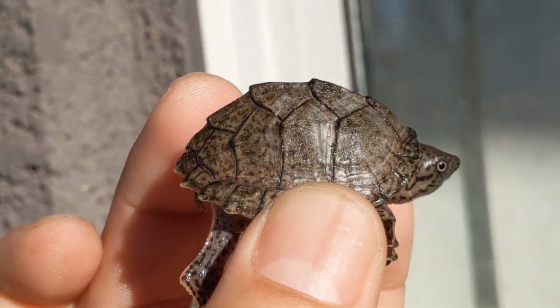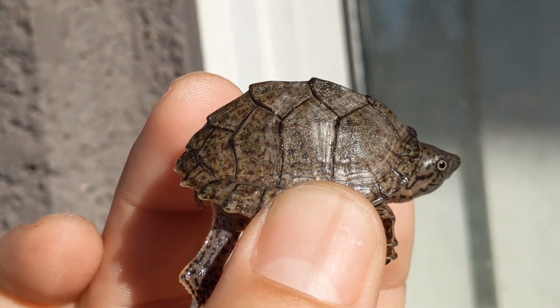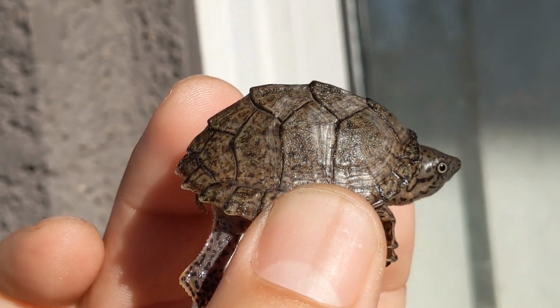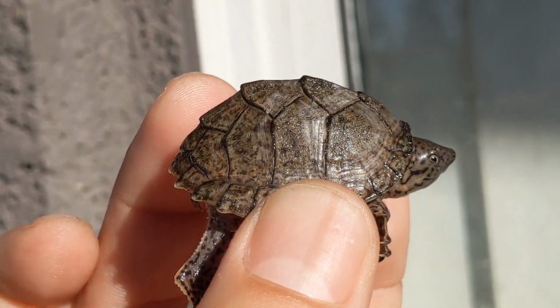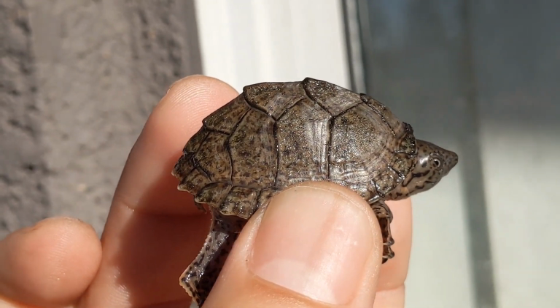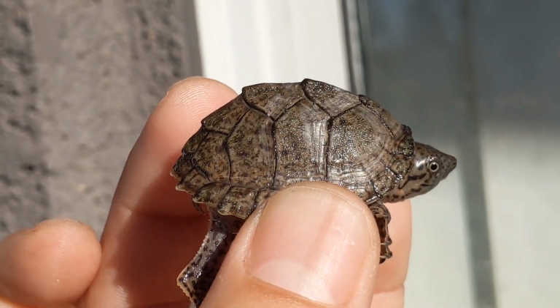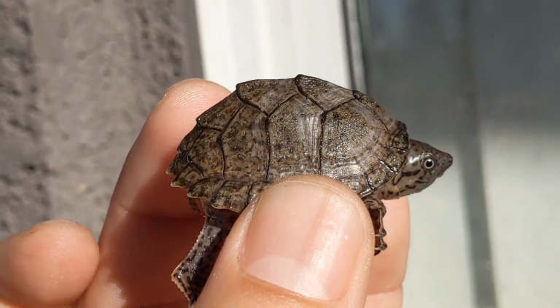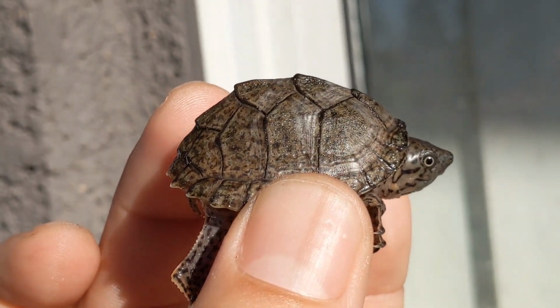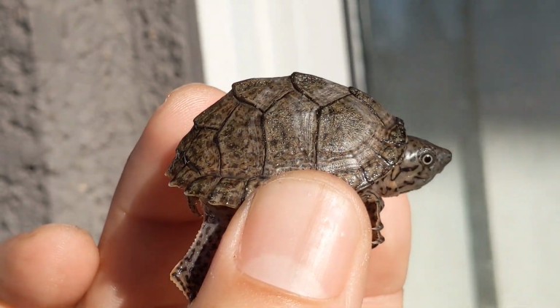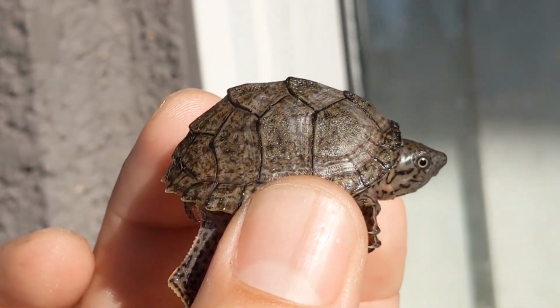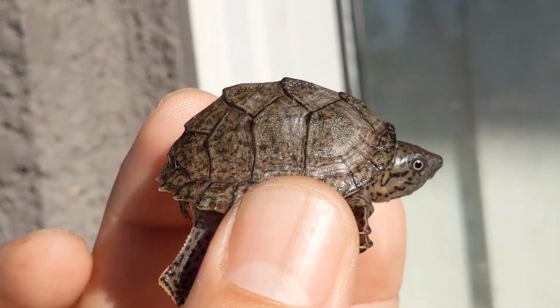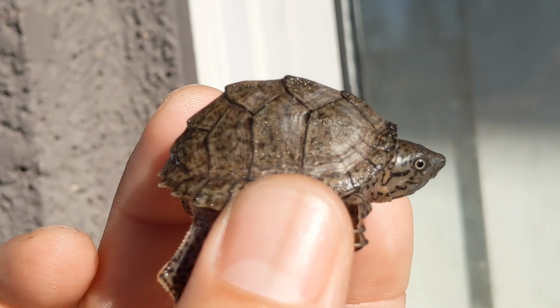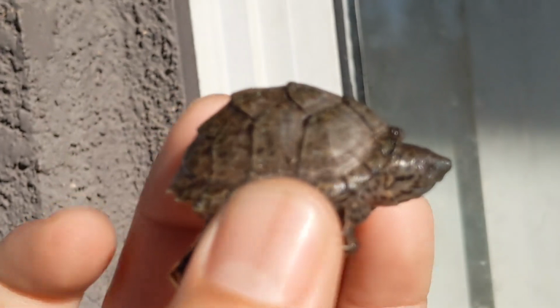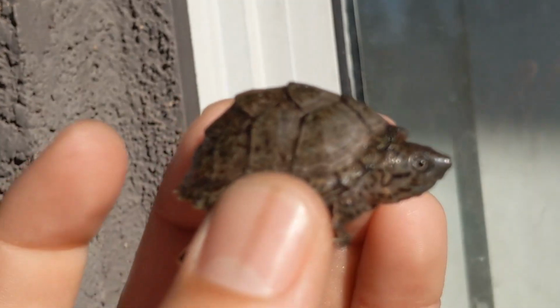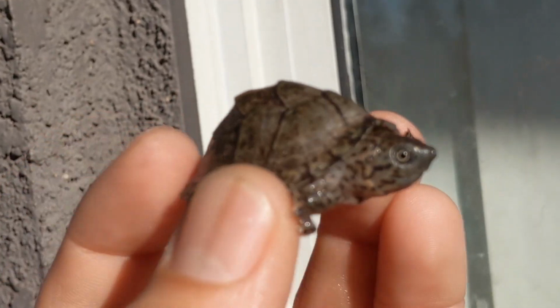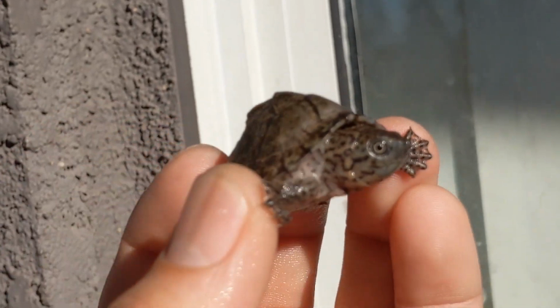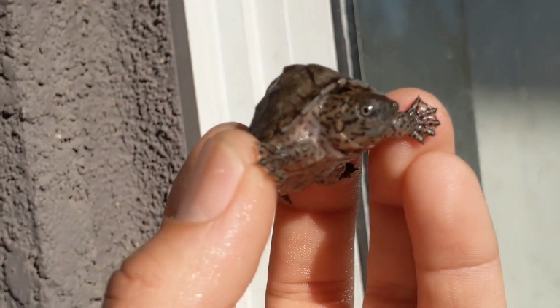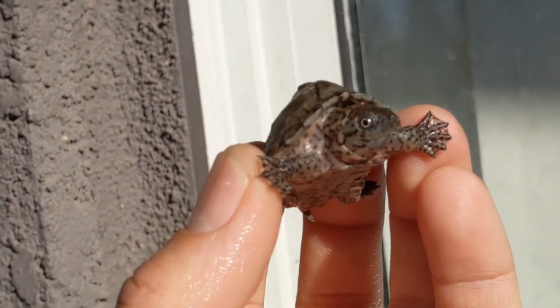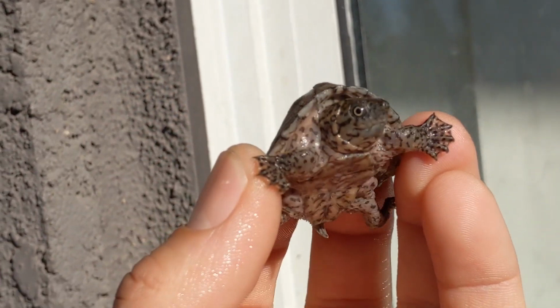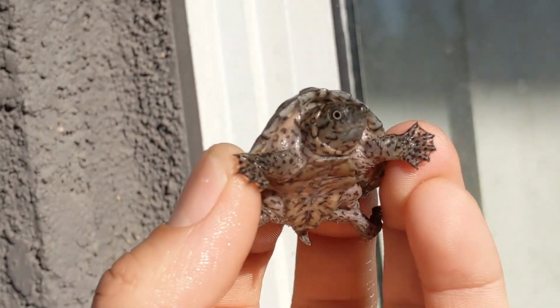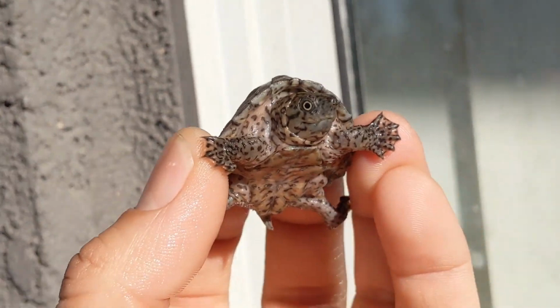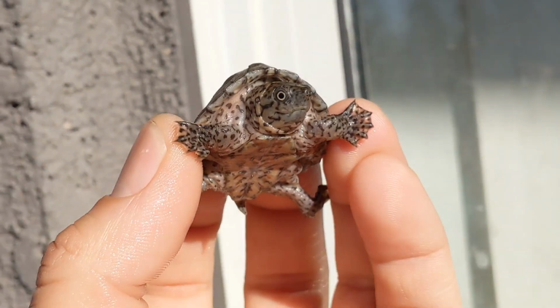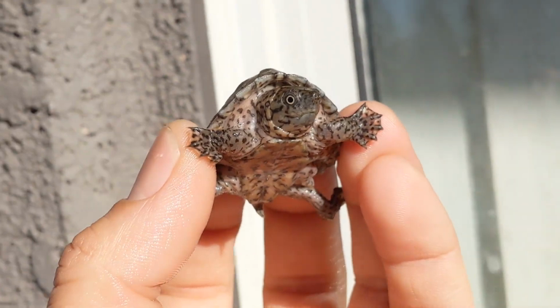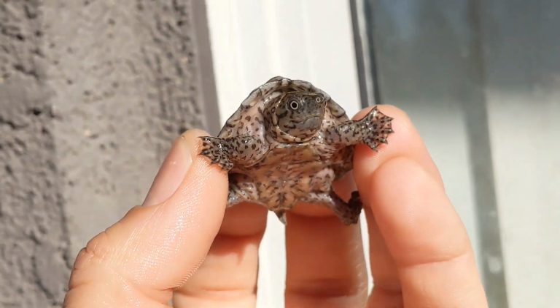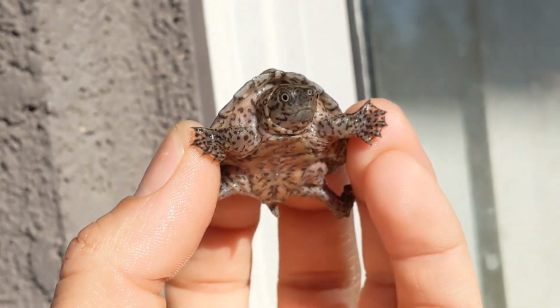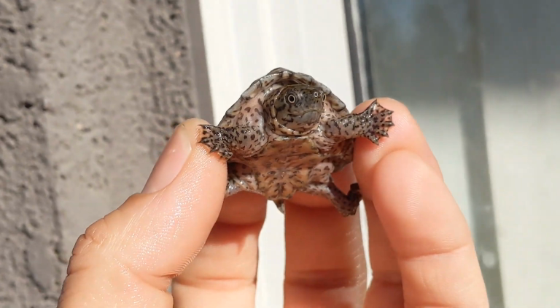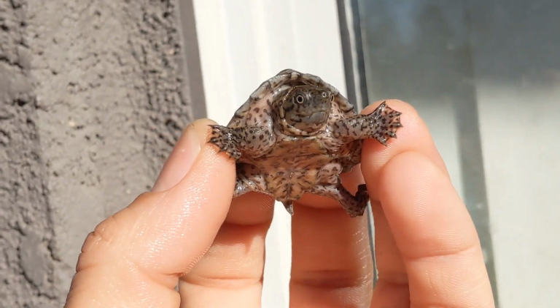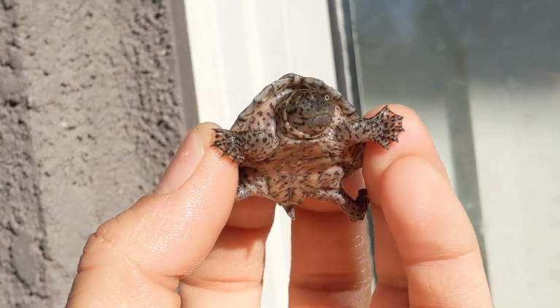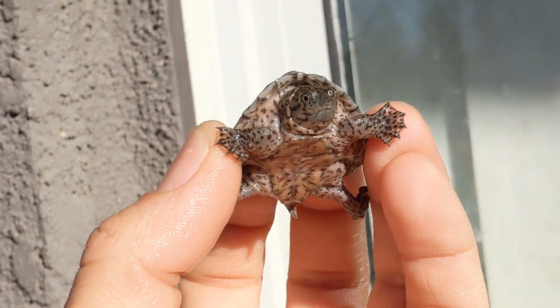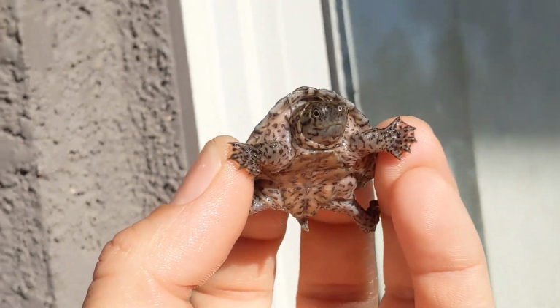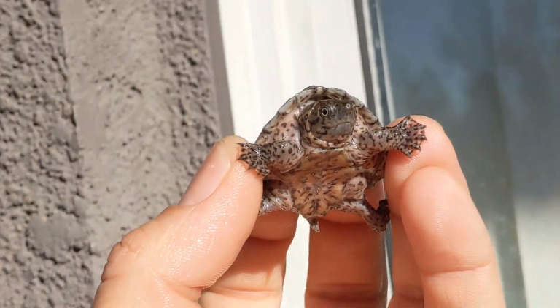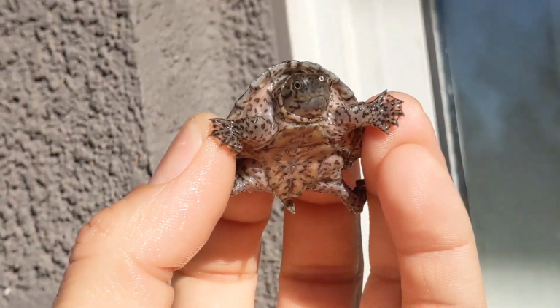It is a species that is nearly entirely aquatic, but these turtles will still come out of the water to bask occasionally.